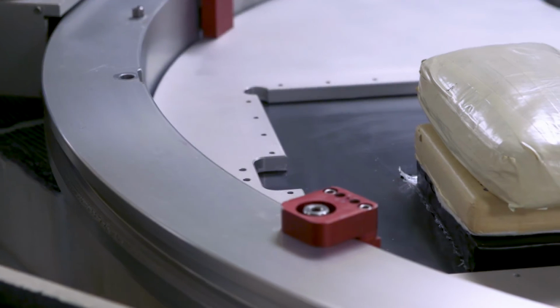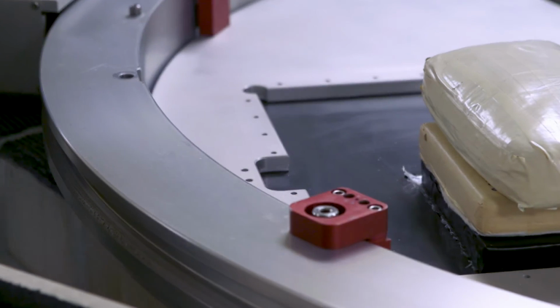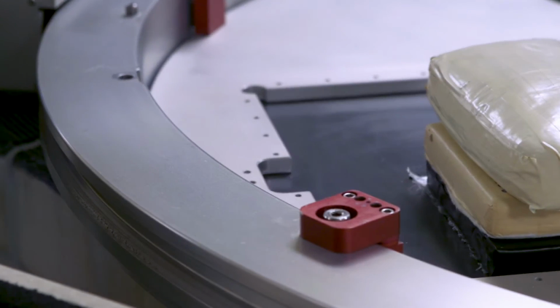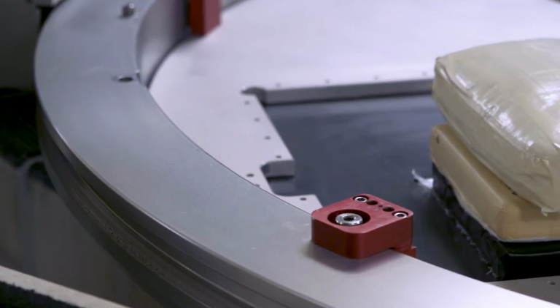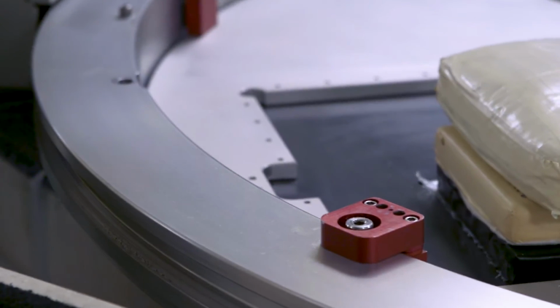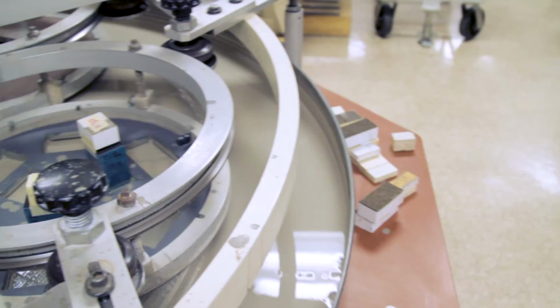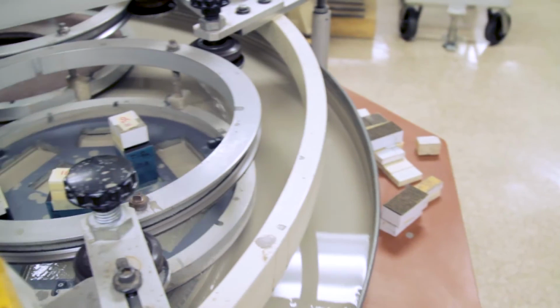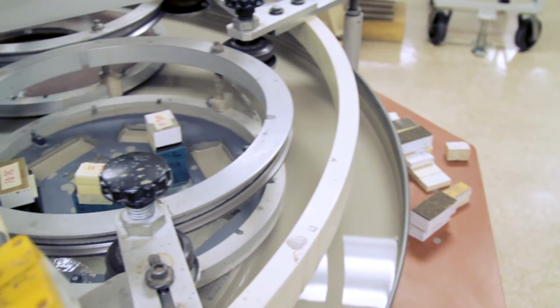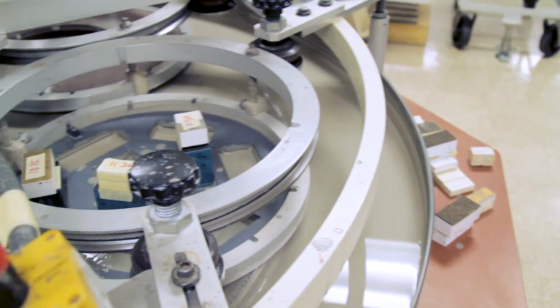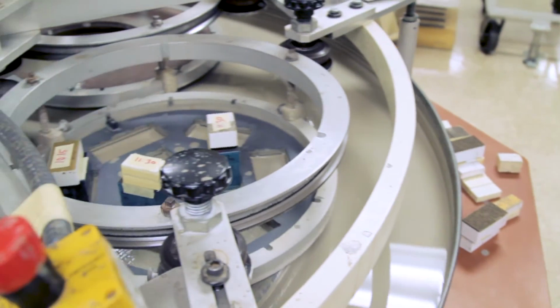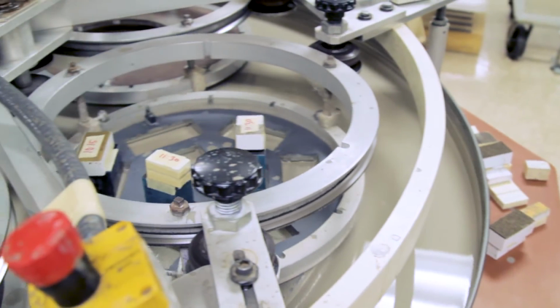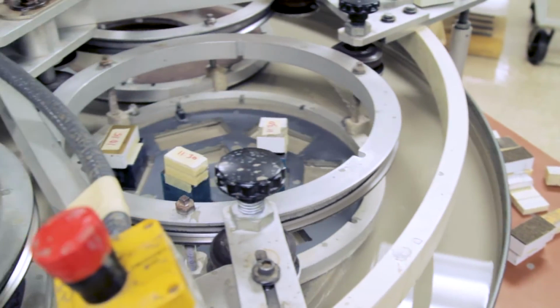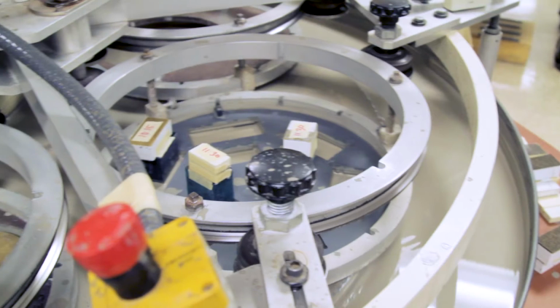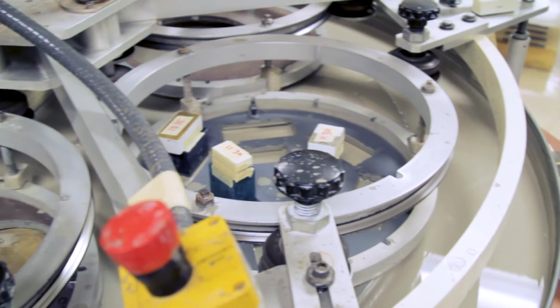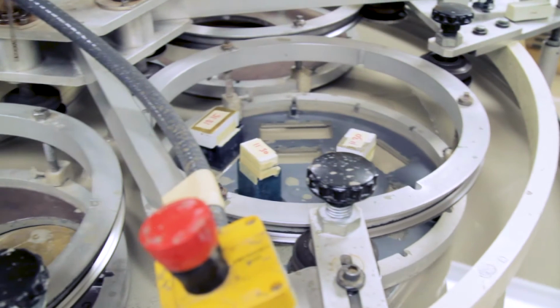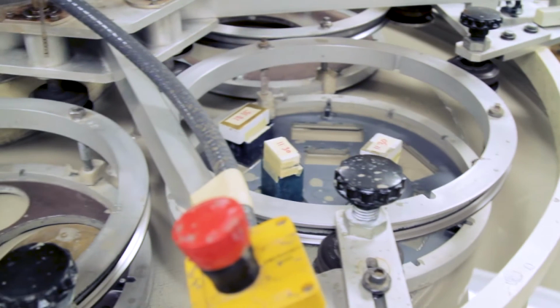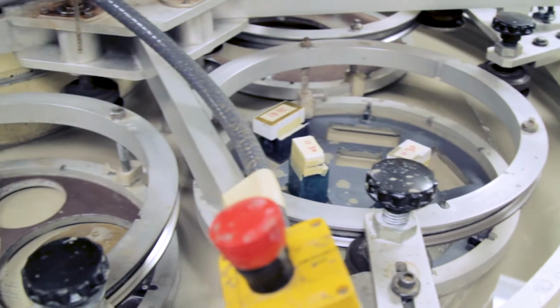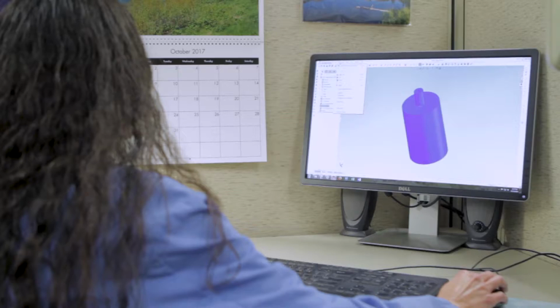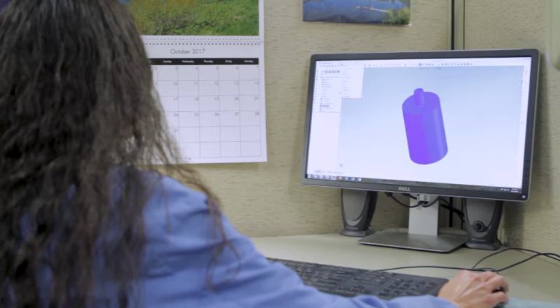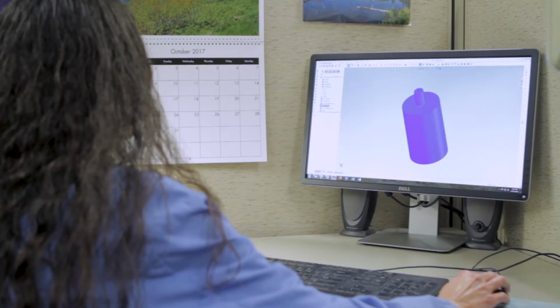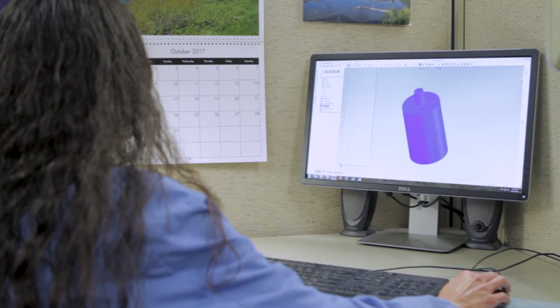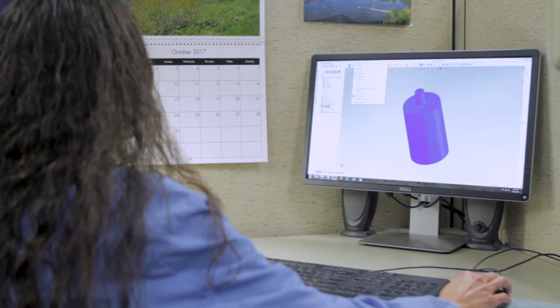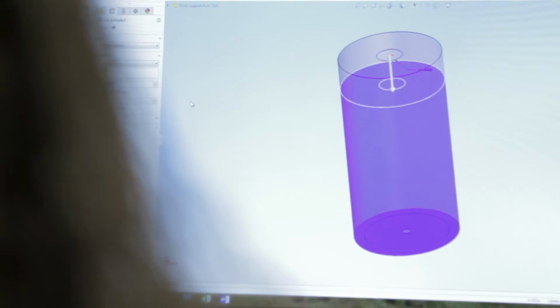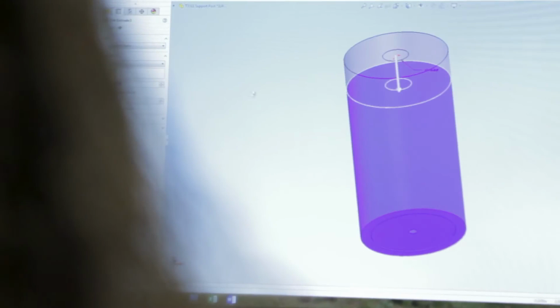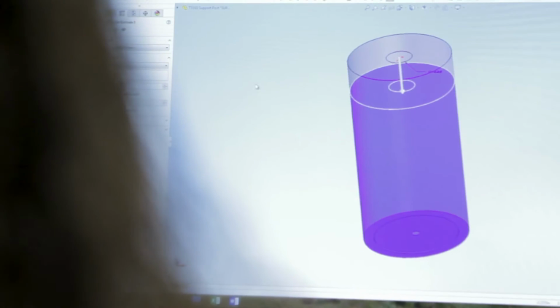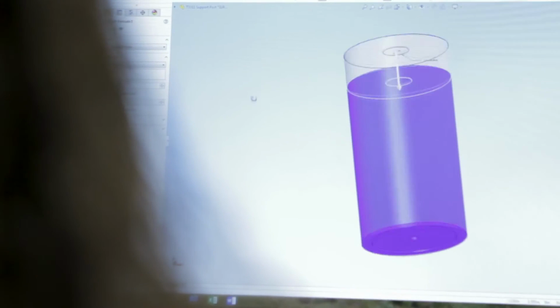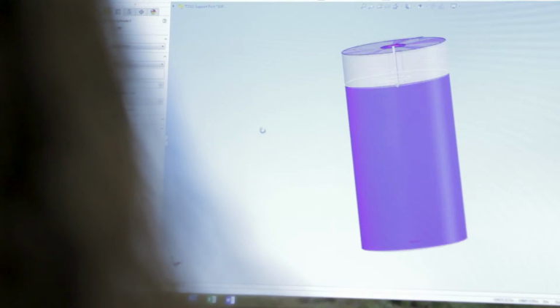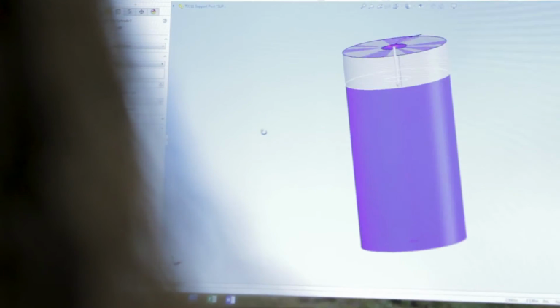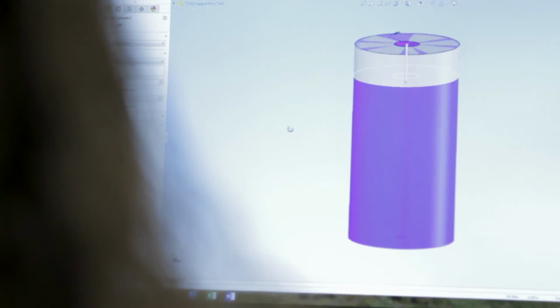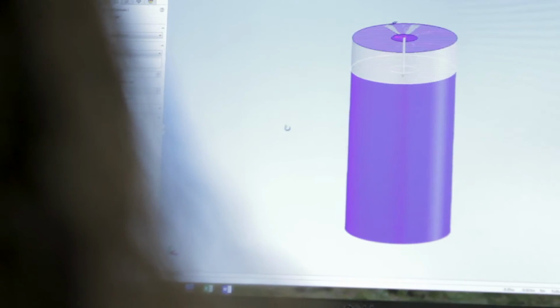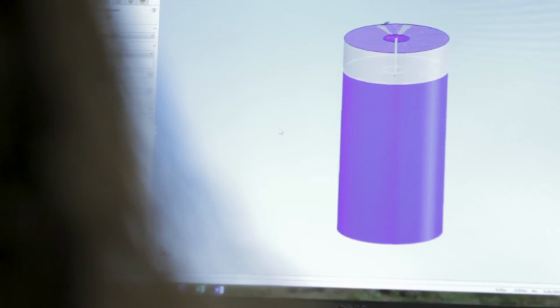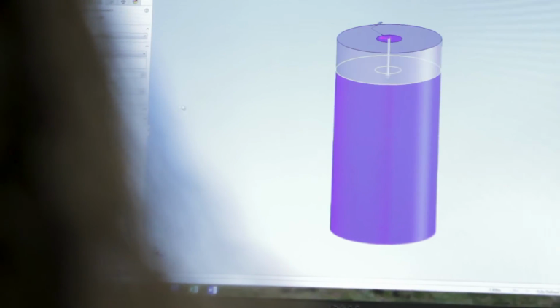We can work on a build-to-print basis, or we can work on a design from a white sheet of paper all the way through to volume production.